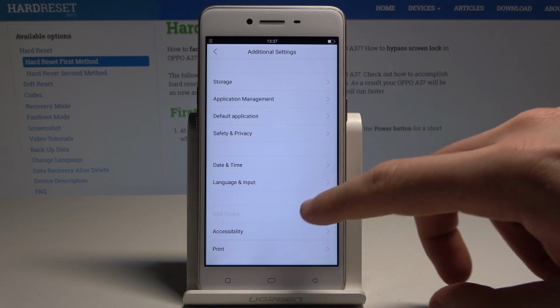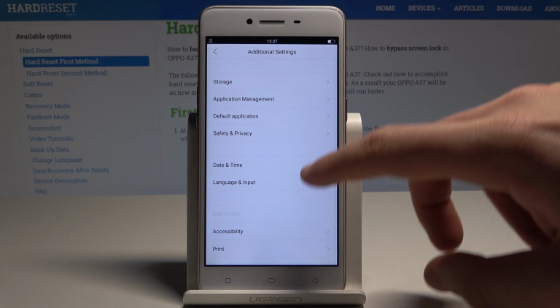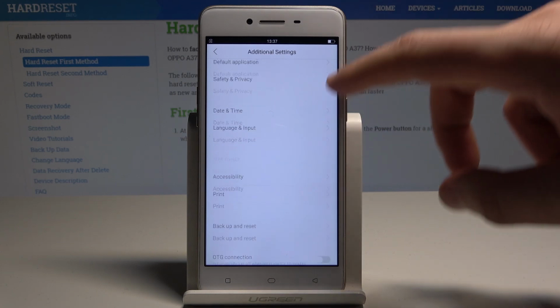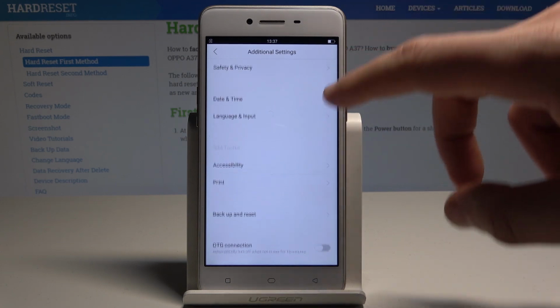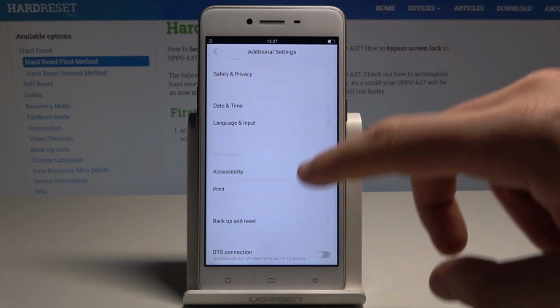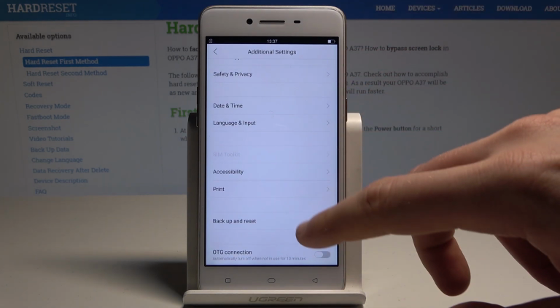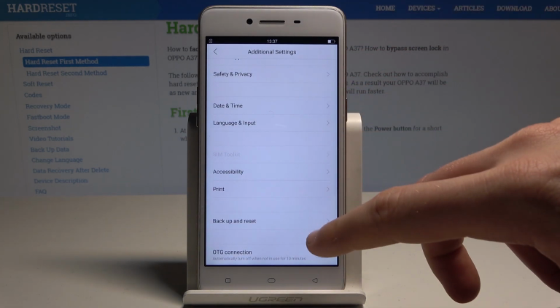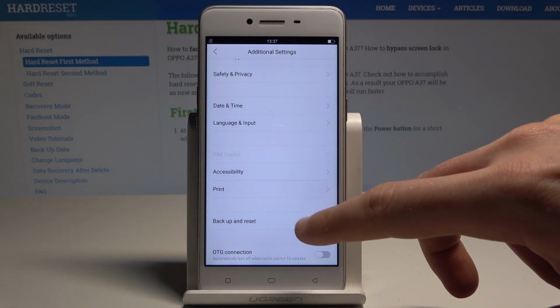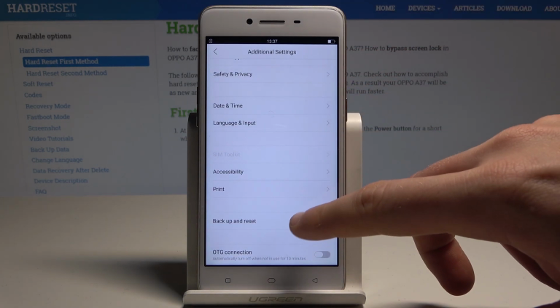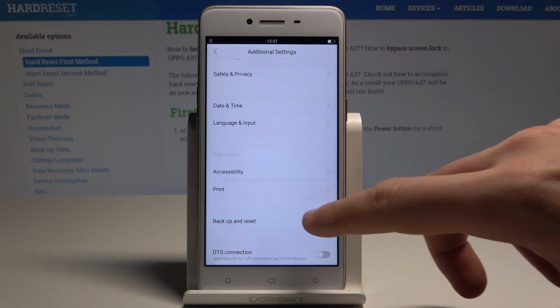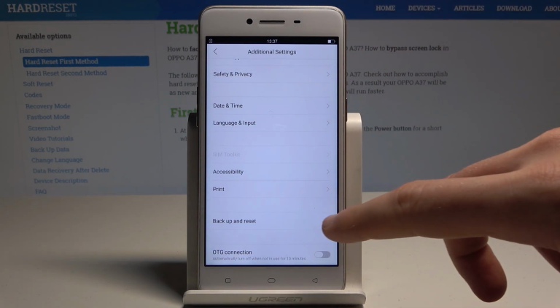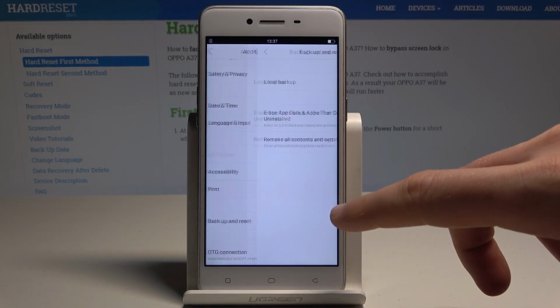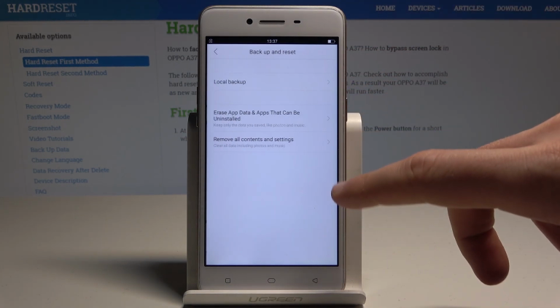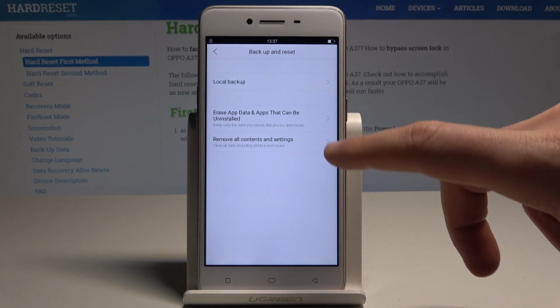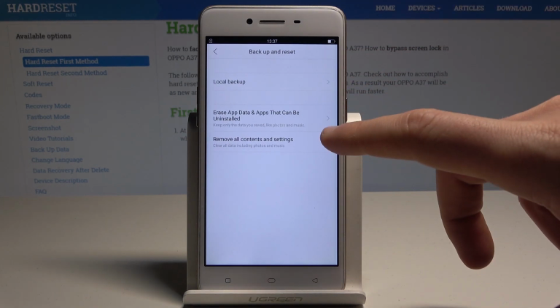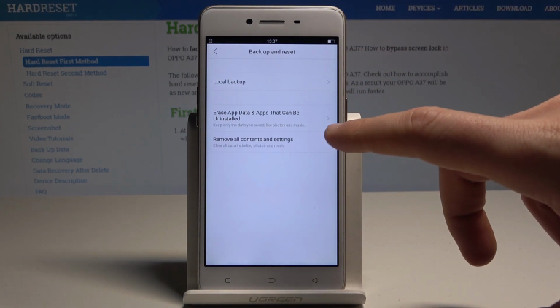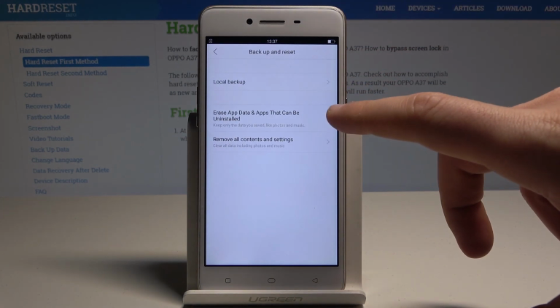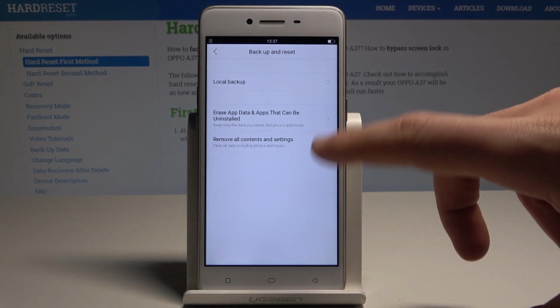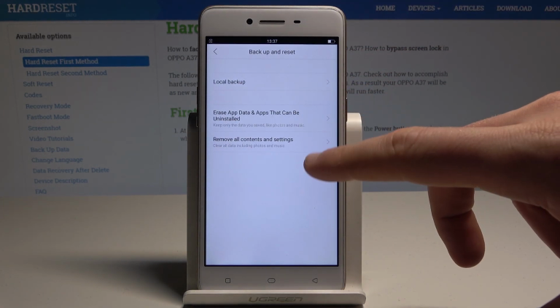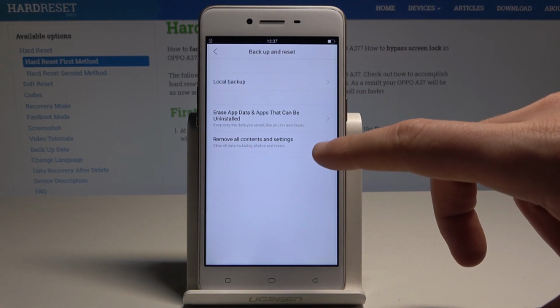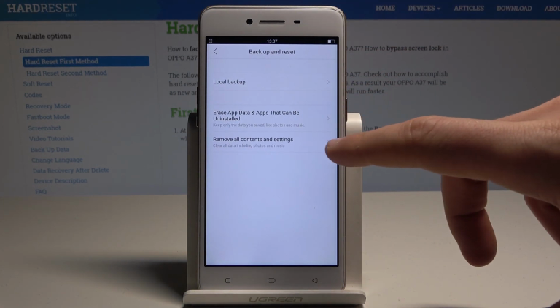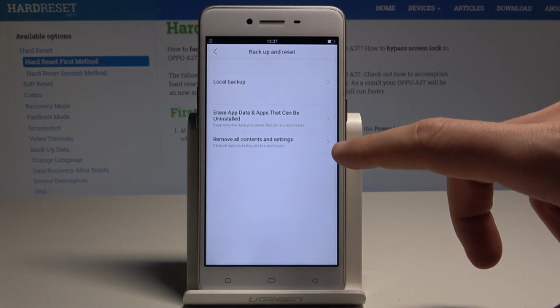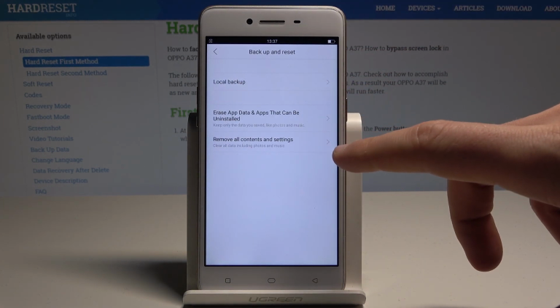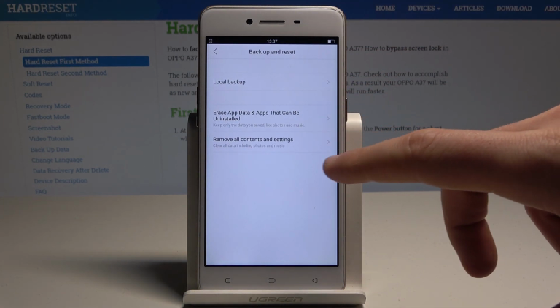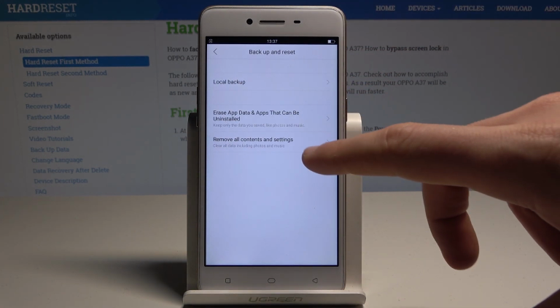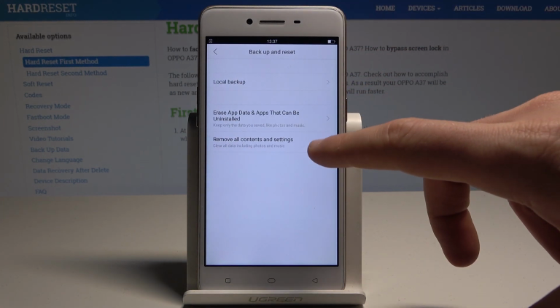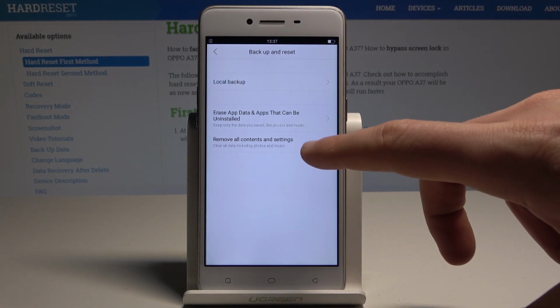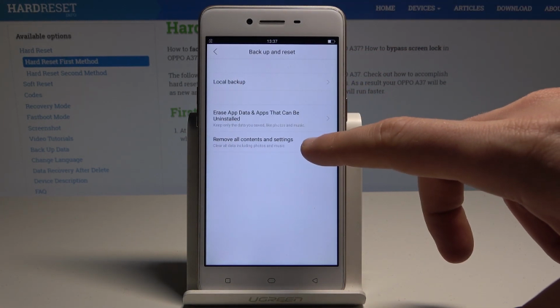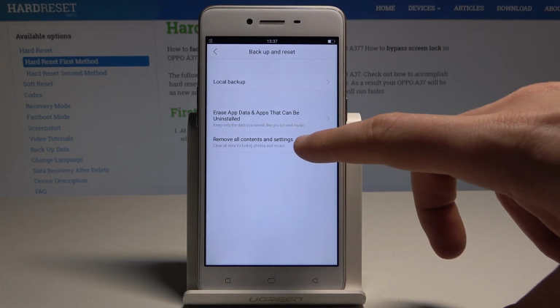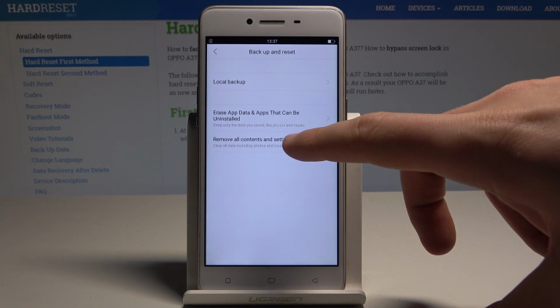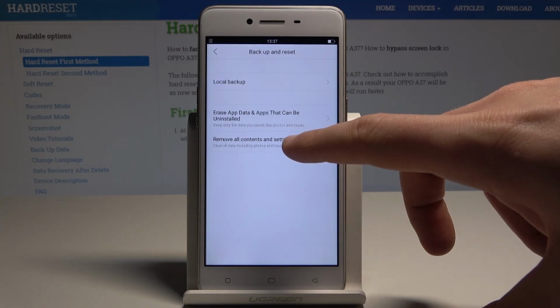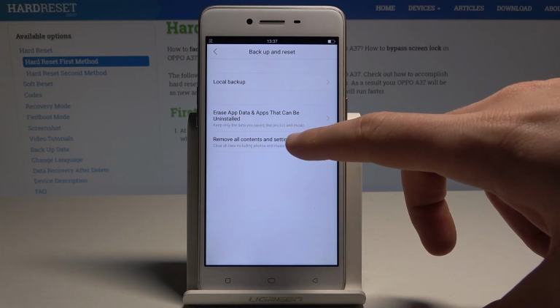Scroll down again, tap backup and reset, and here let's select remove all content and settings.